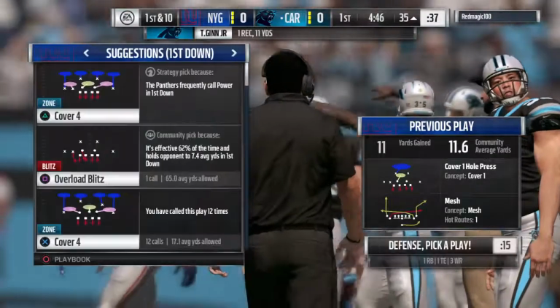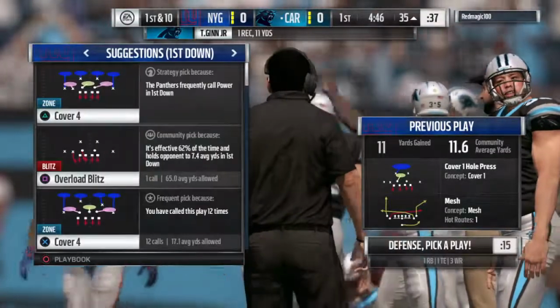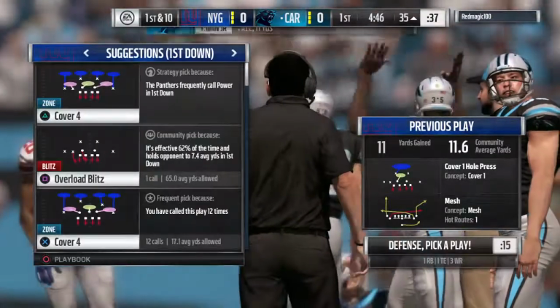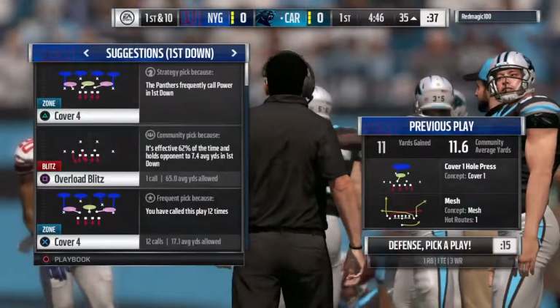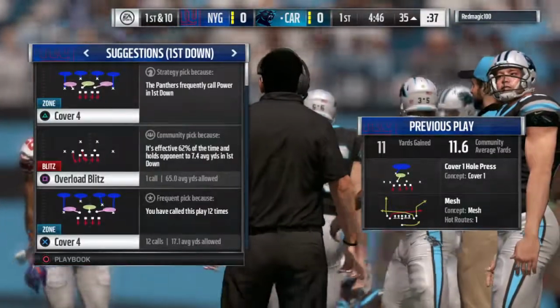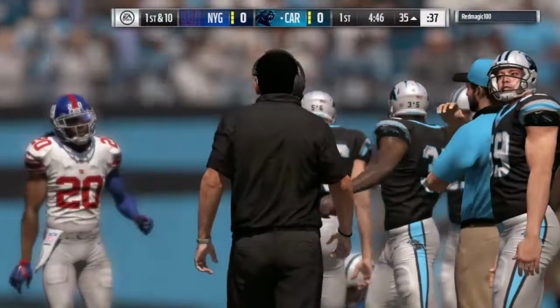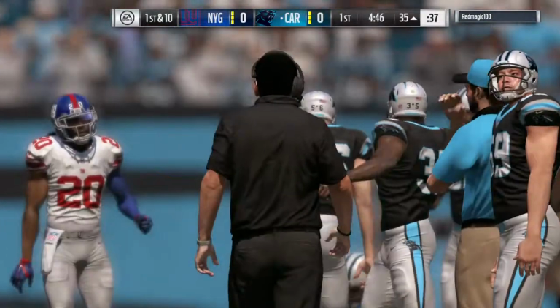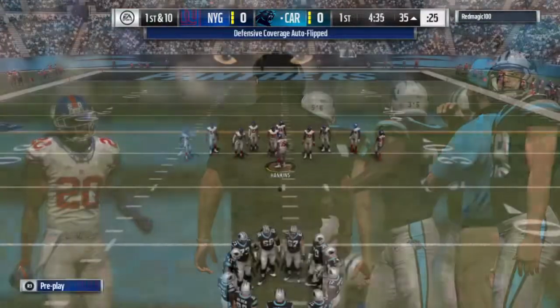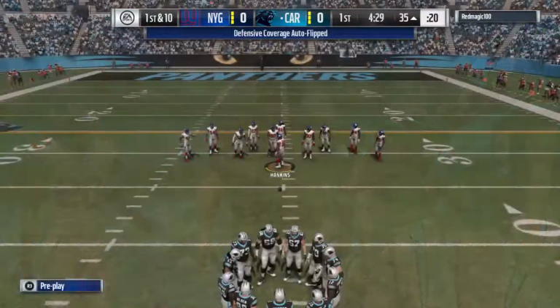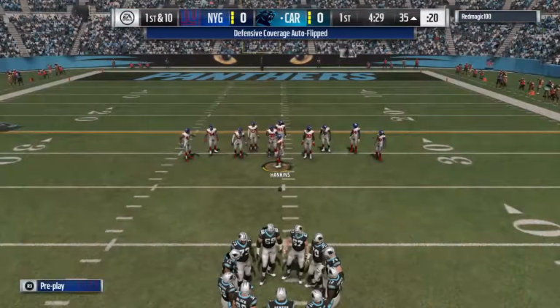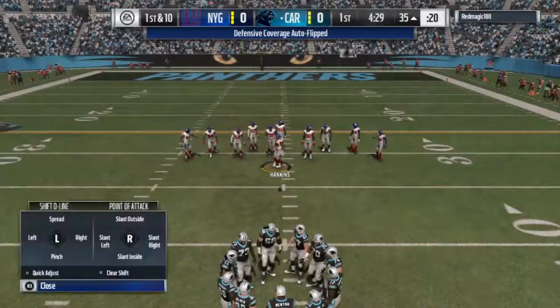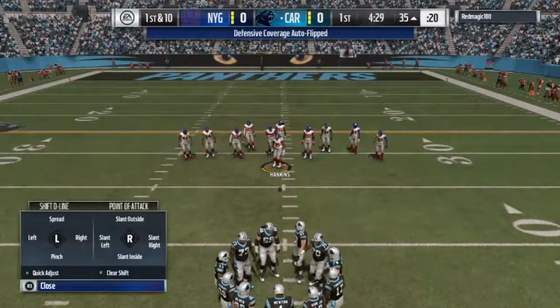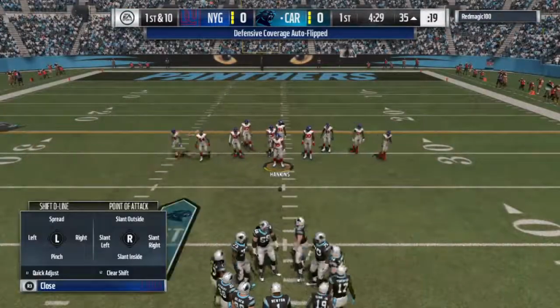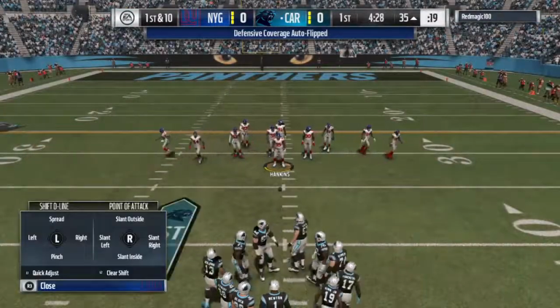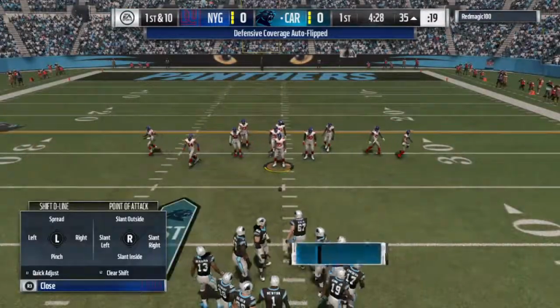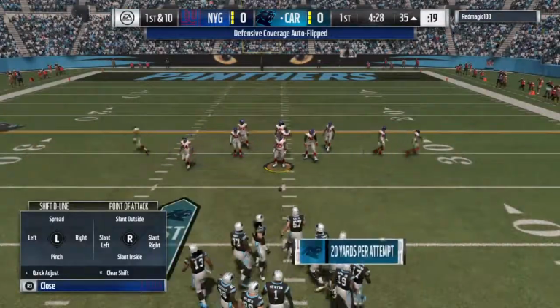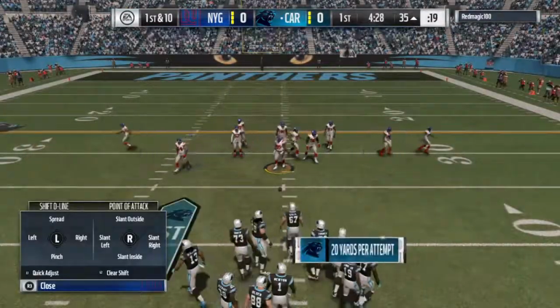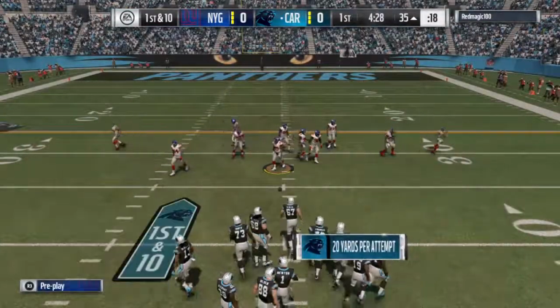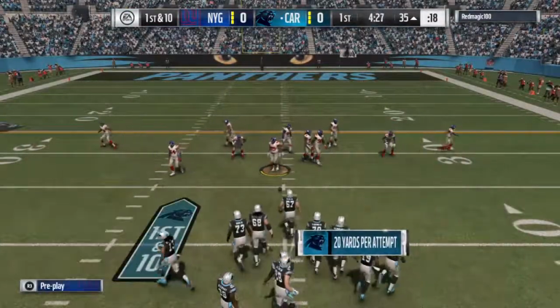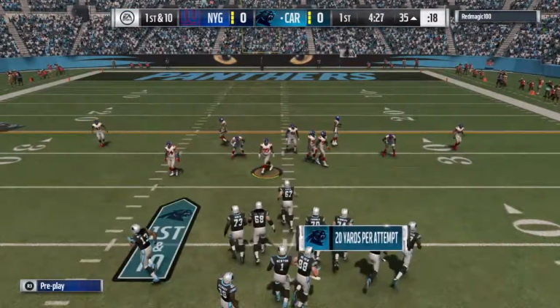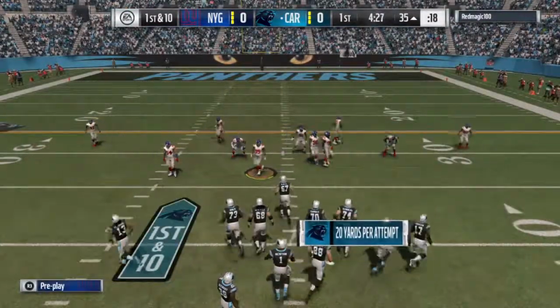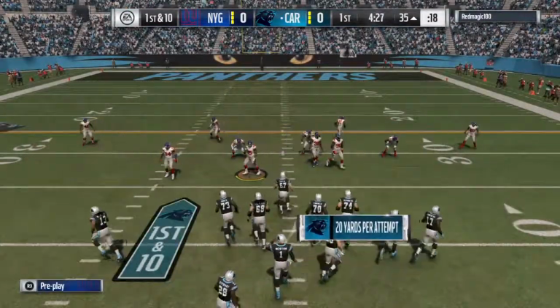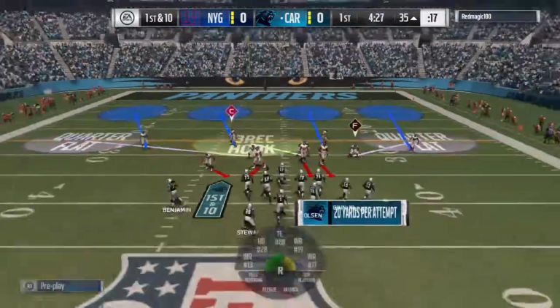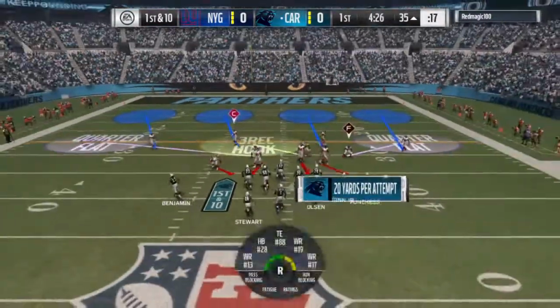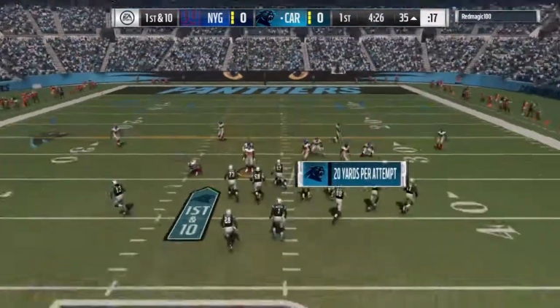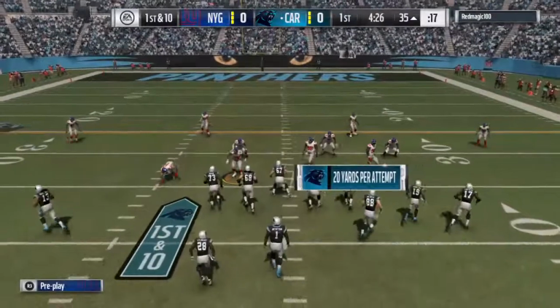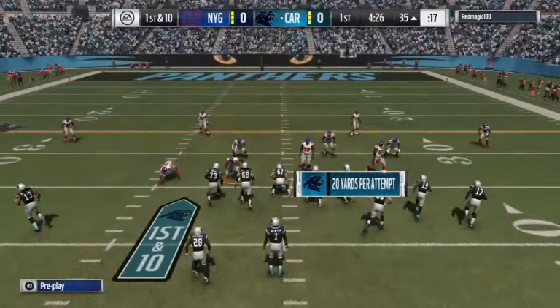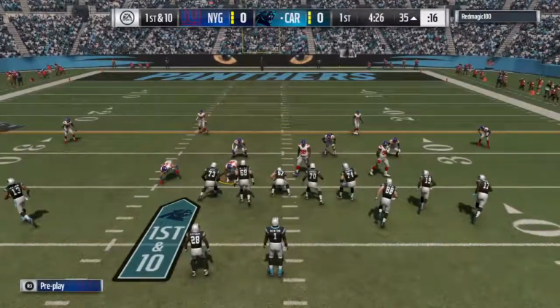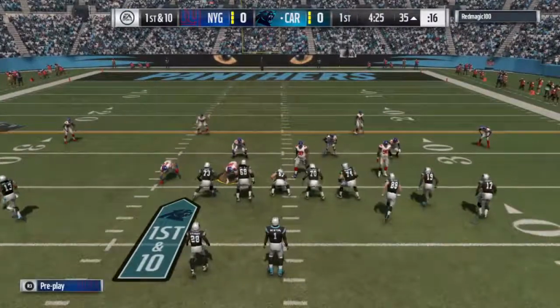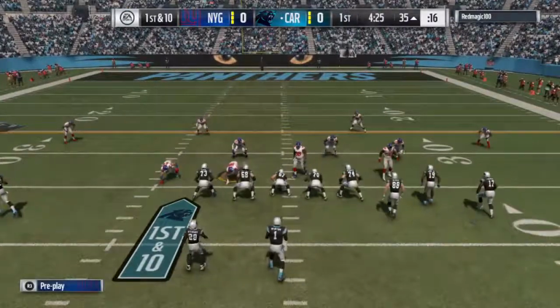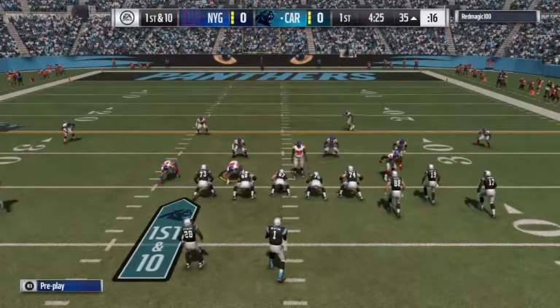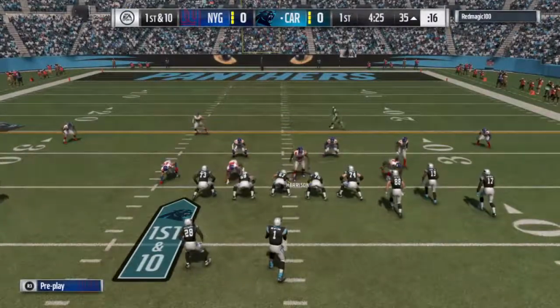Well, if you do read man coverage, Brandon, the drag route's a pretty good one to run against it because you're running away from people on it.